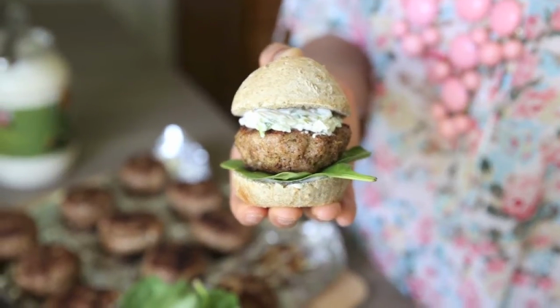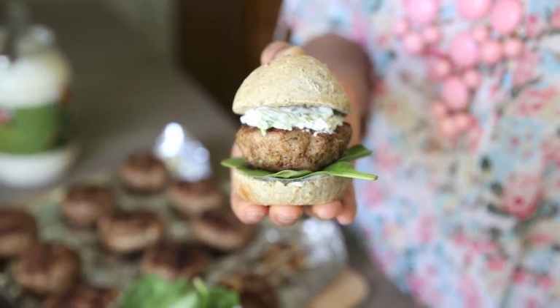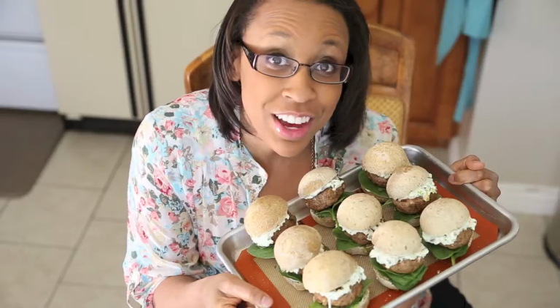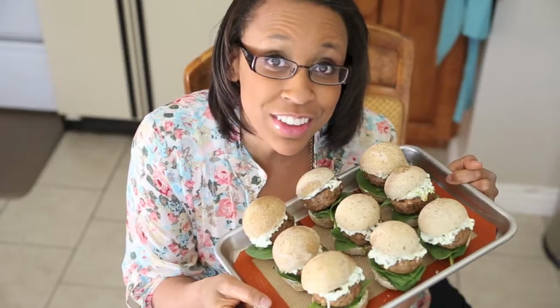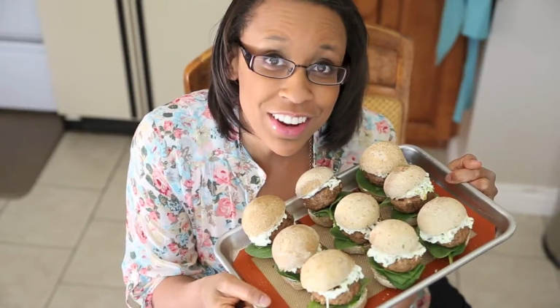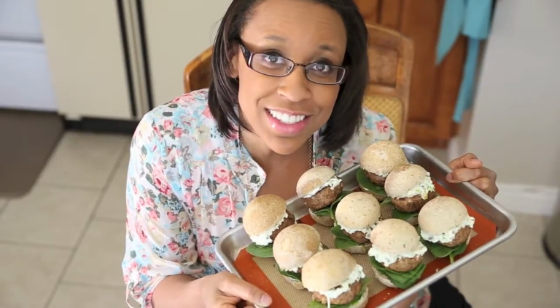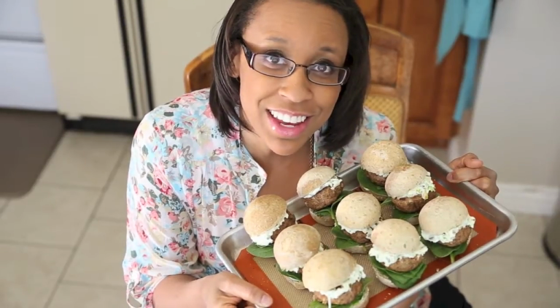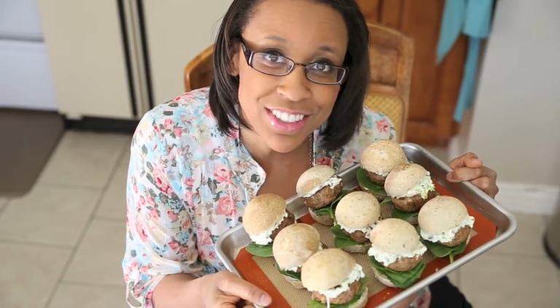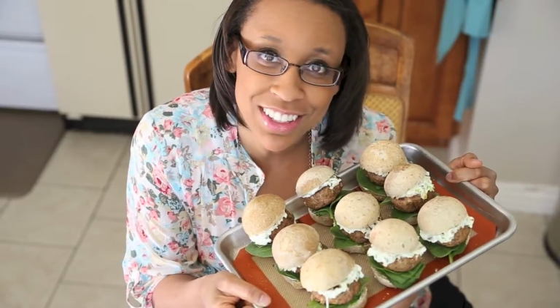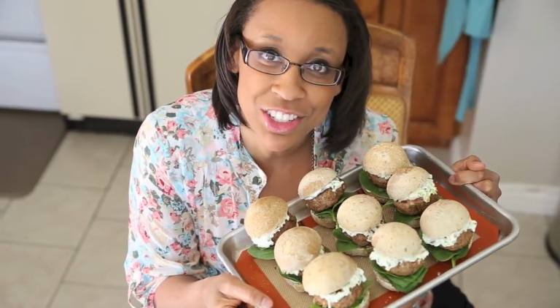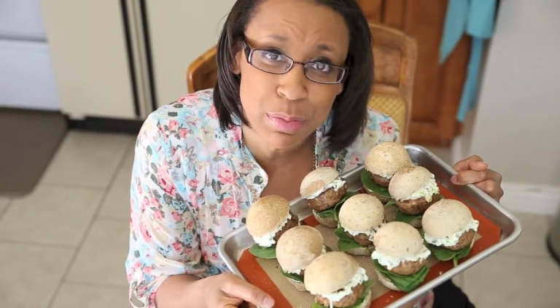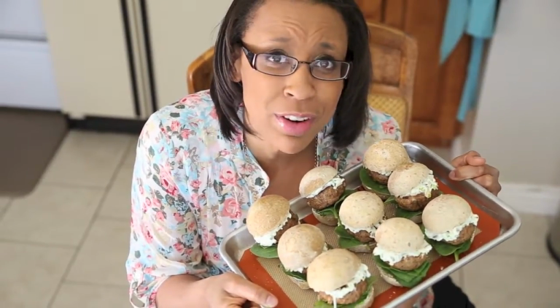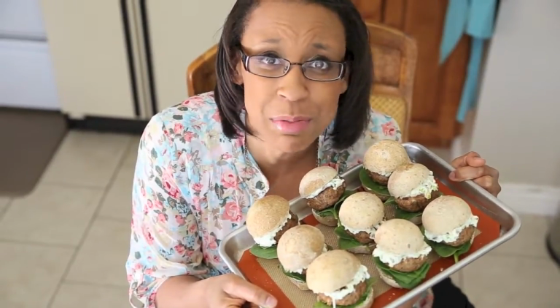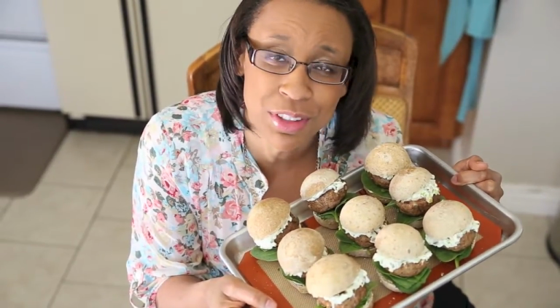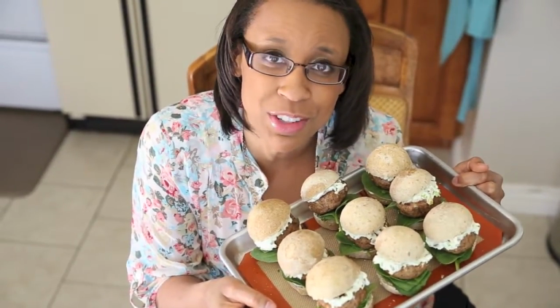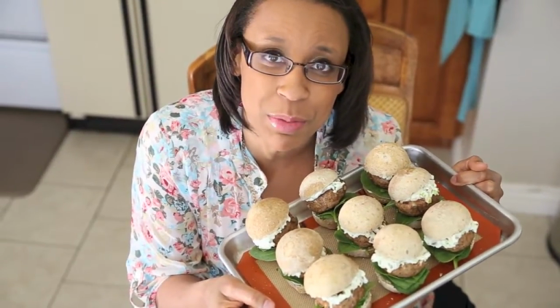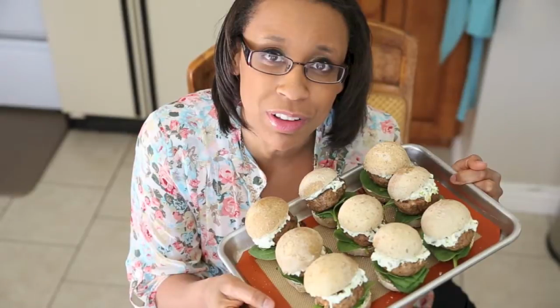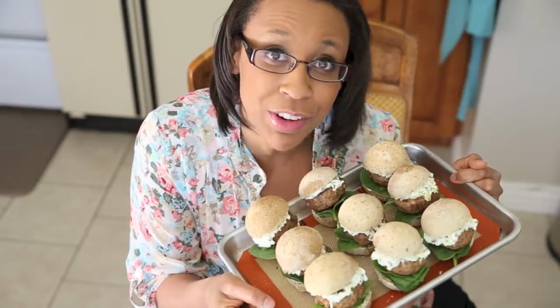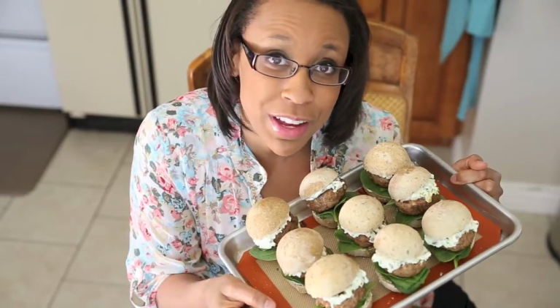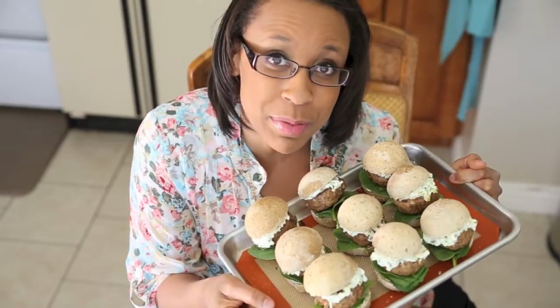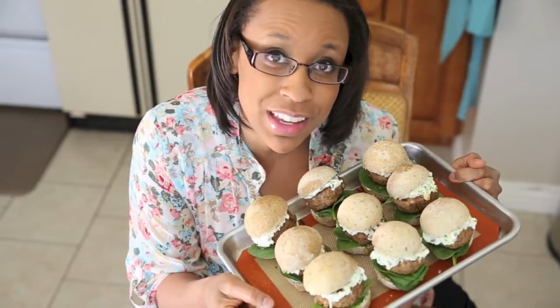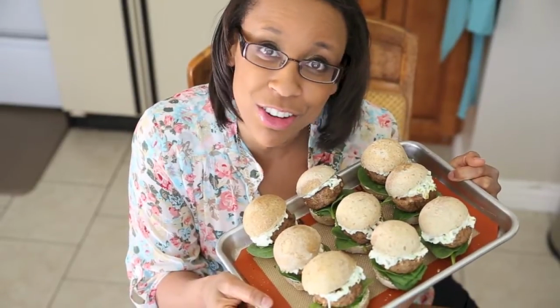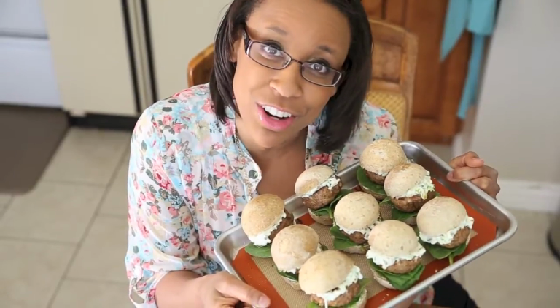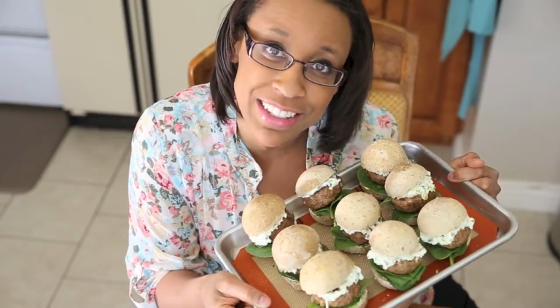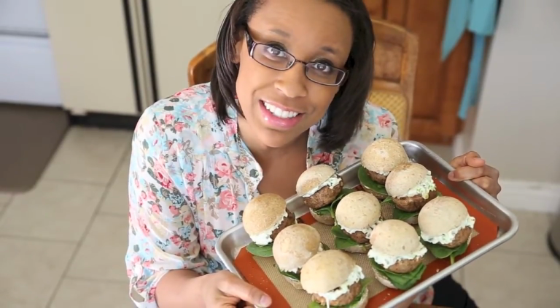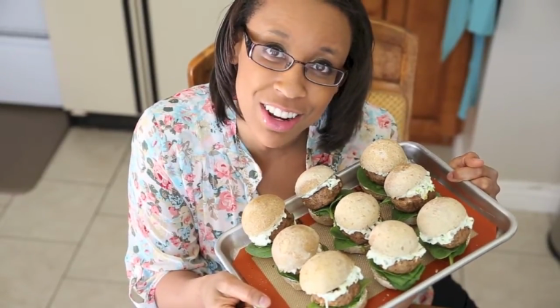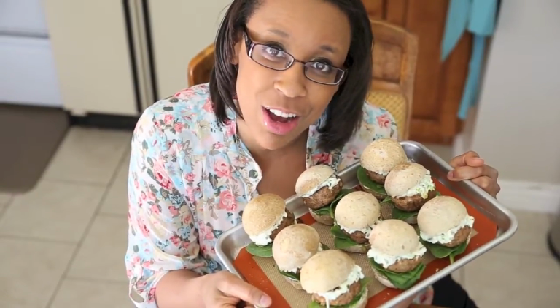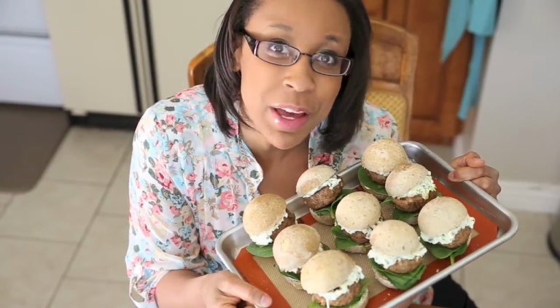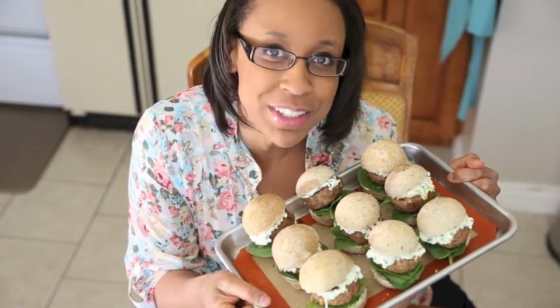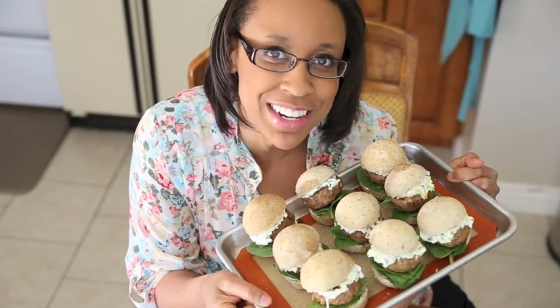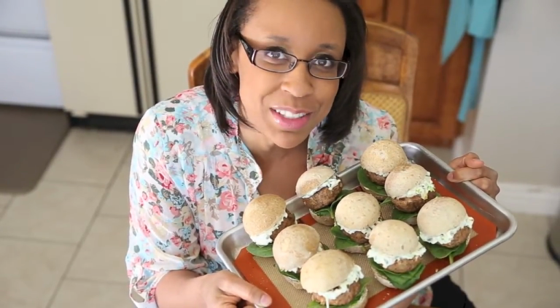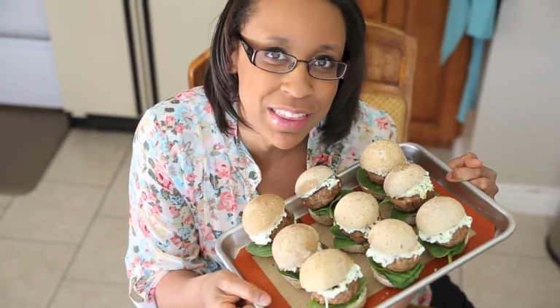Not only are these sliders delicious, but they're absolutely adorable. For the recipe, go to tridentasty.com, and we'll see you next month.